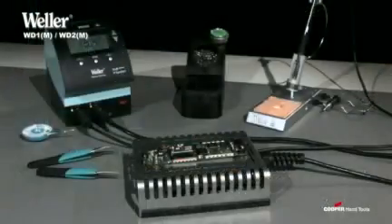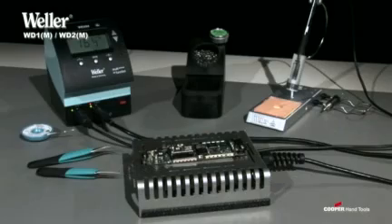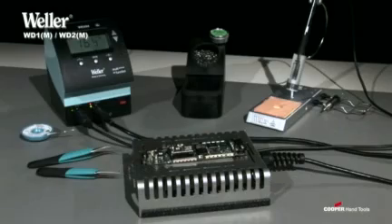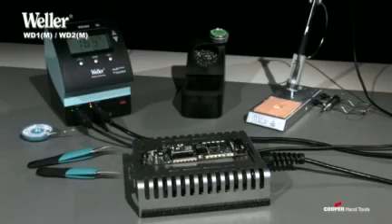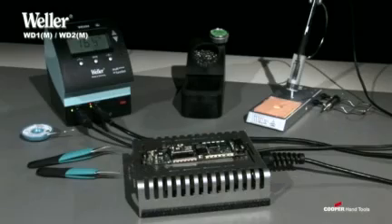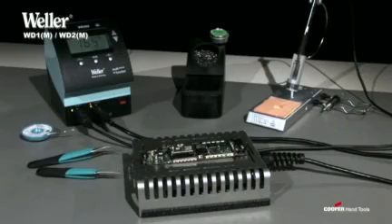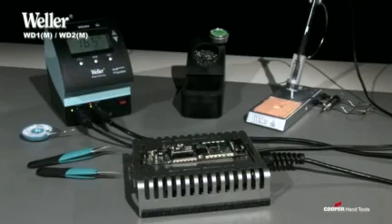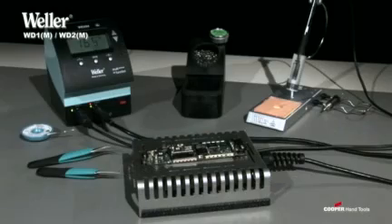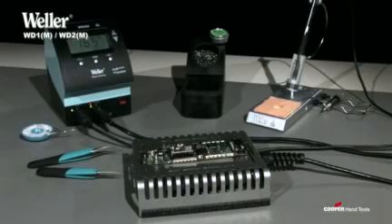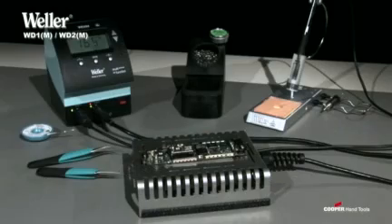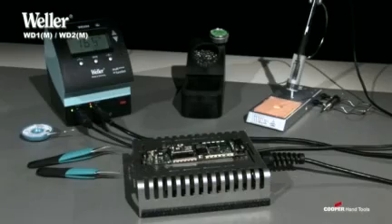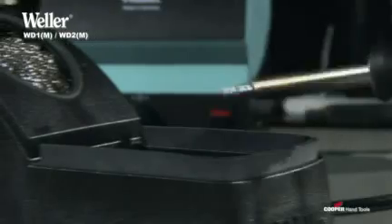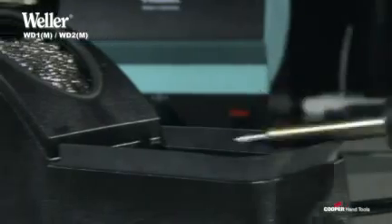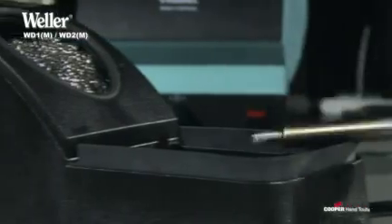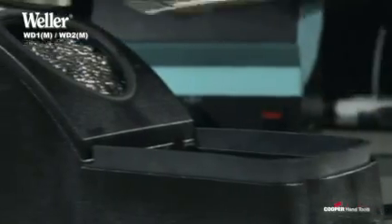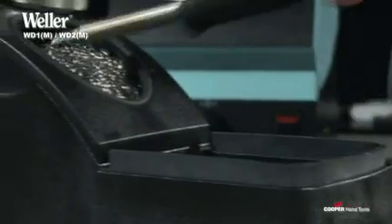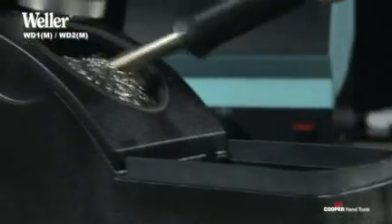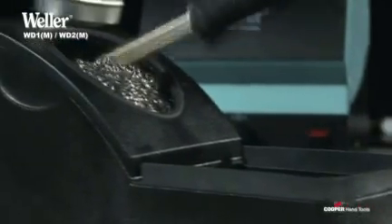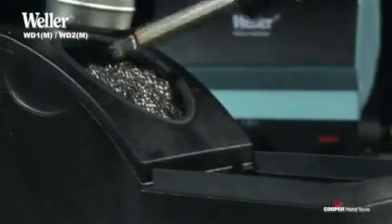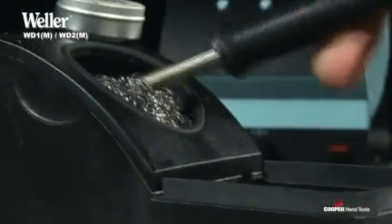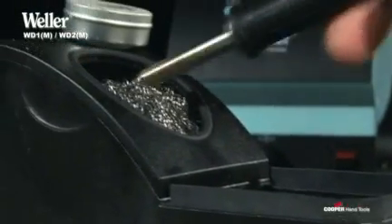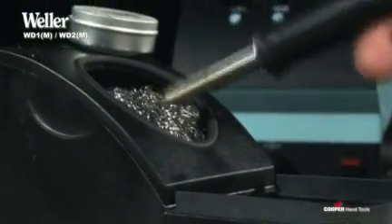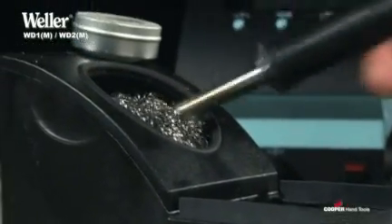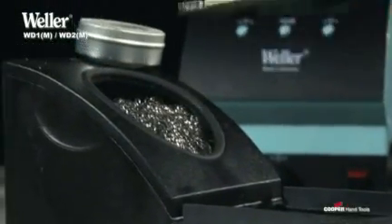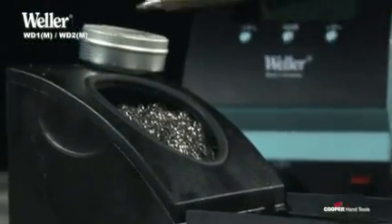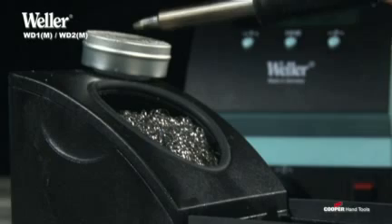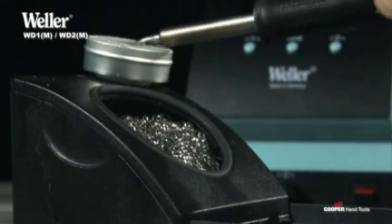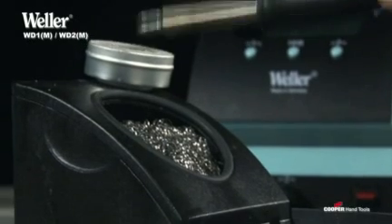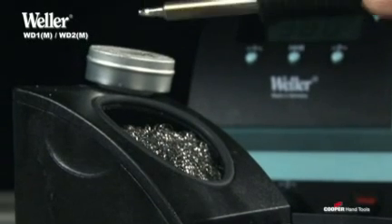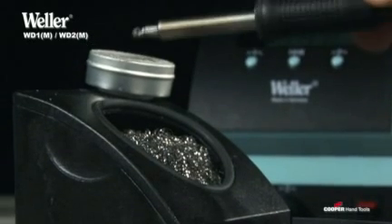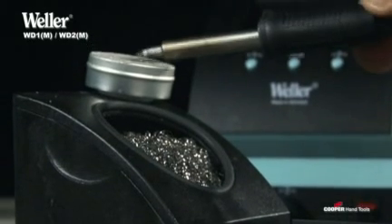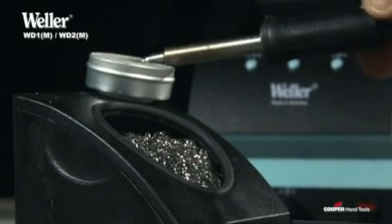The numerous practical accessories make the compact WD soldering stations true all-rounders.